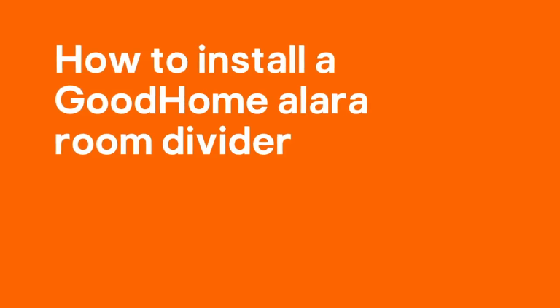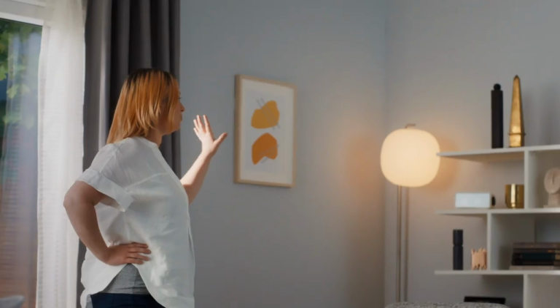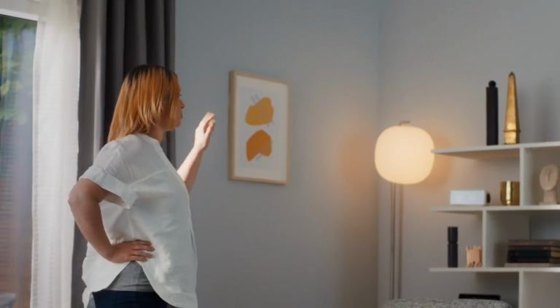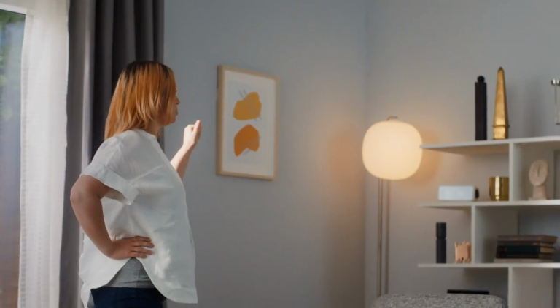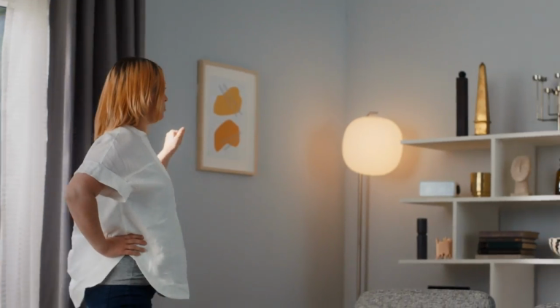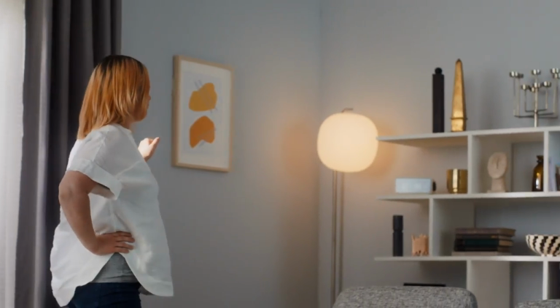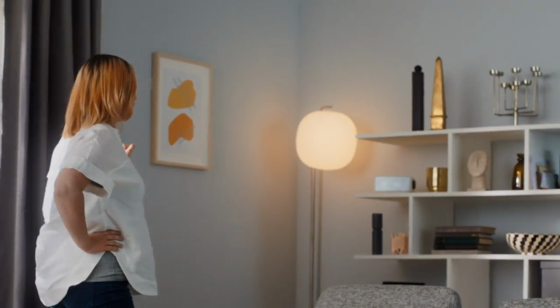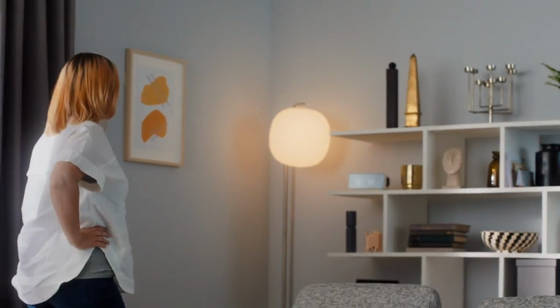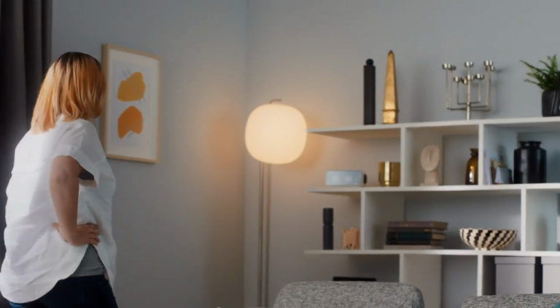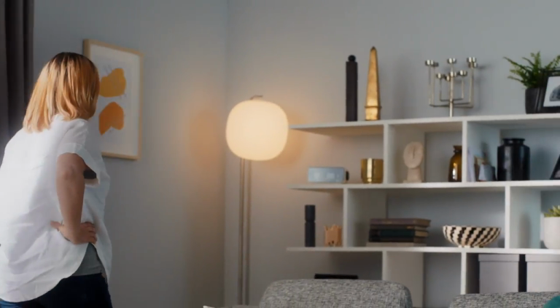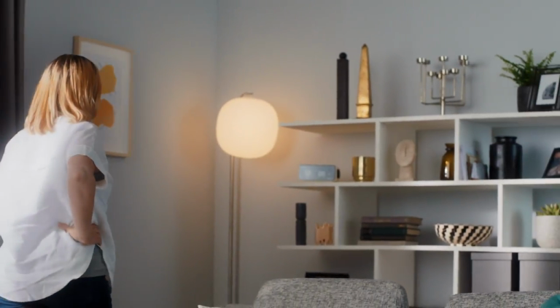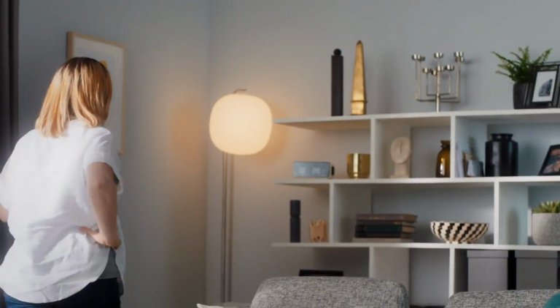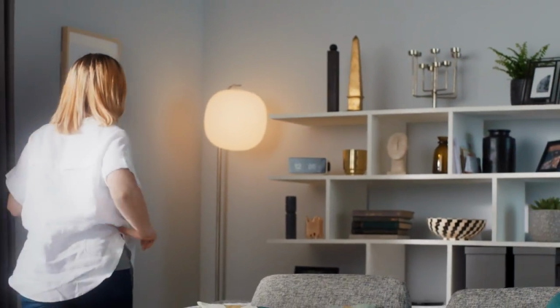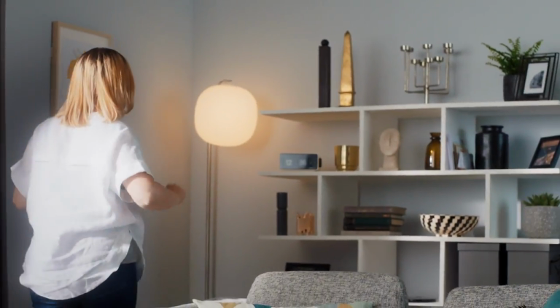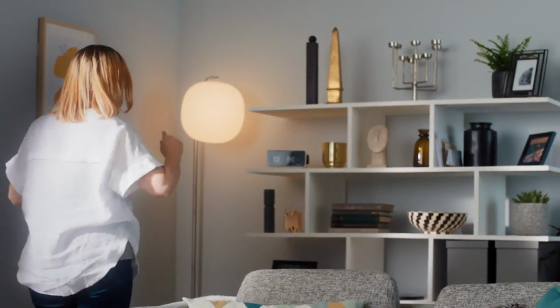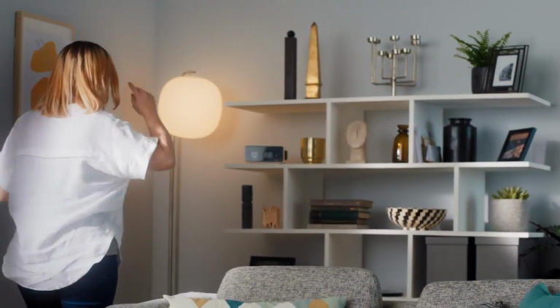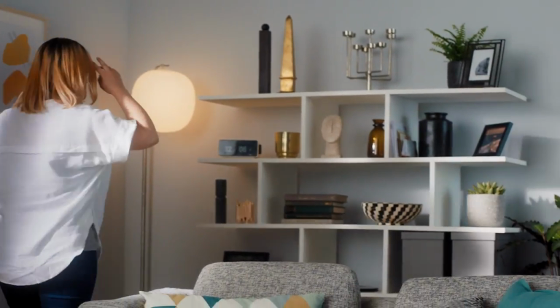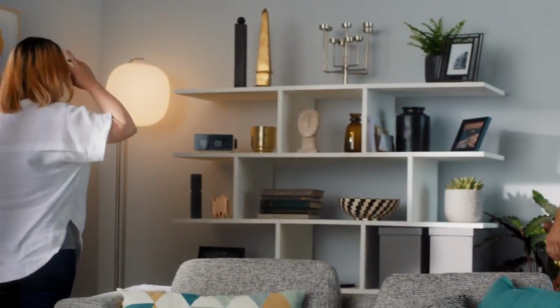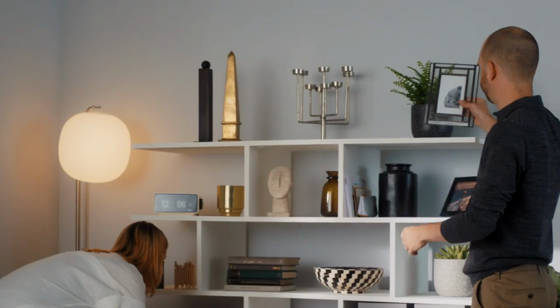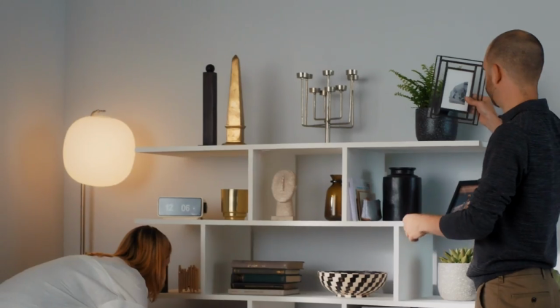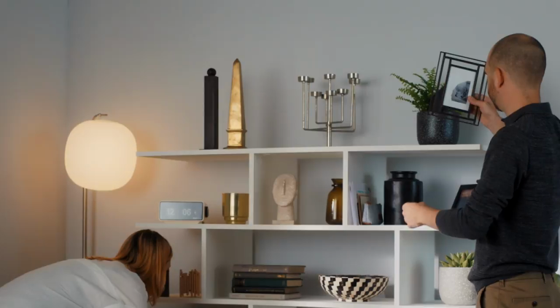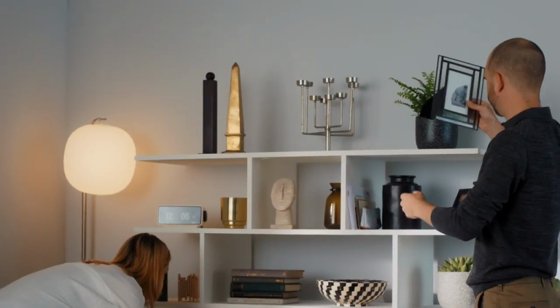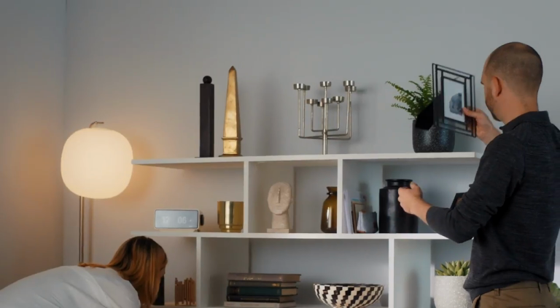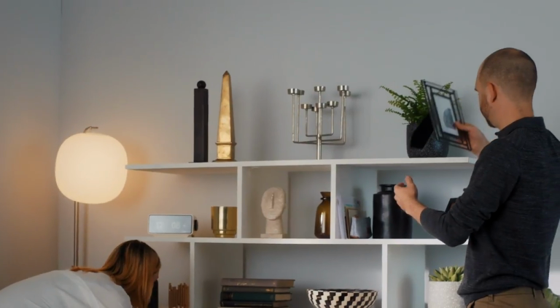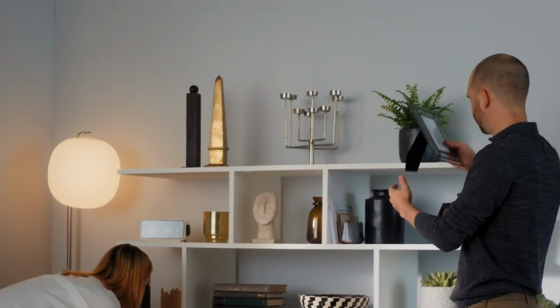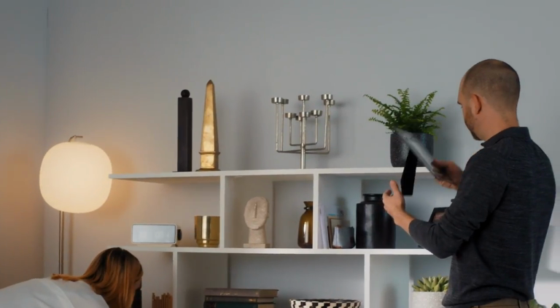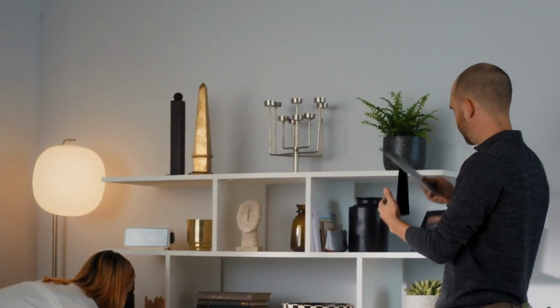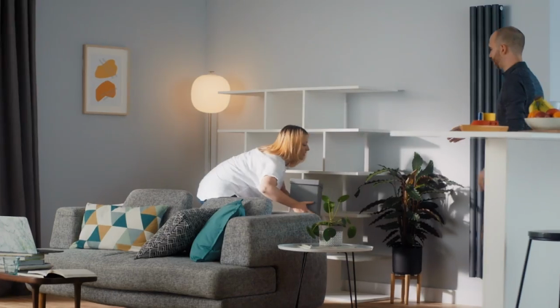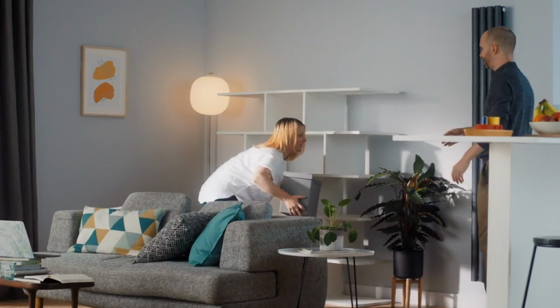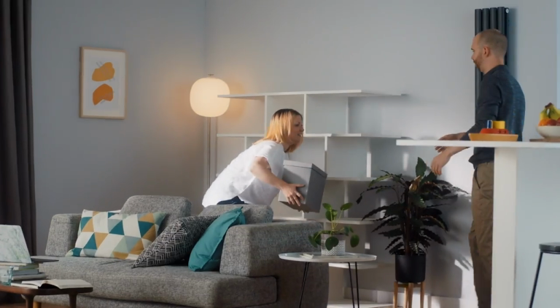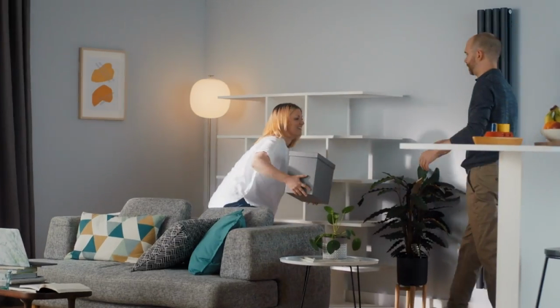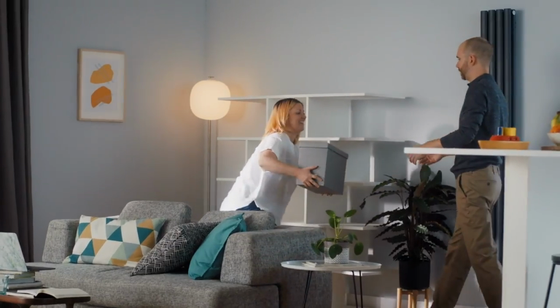To get started, clear an area to build your Alara room divider, giving yourself enough room to work.